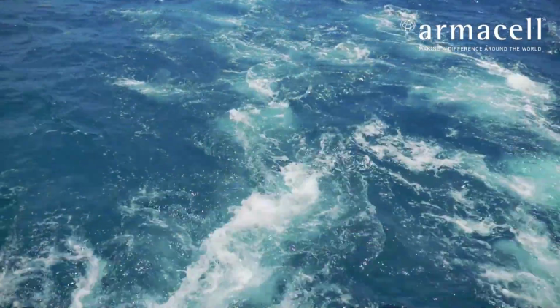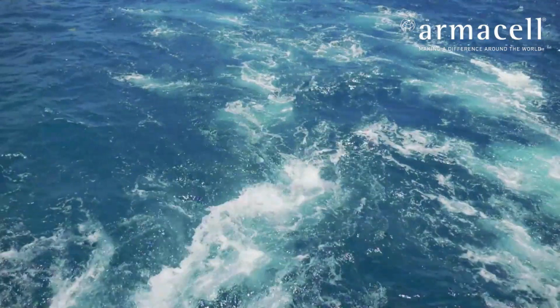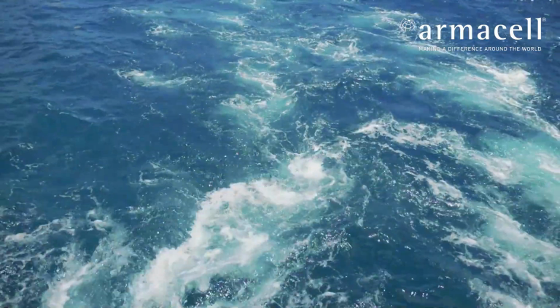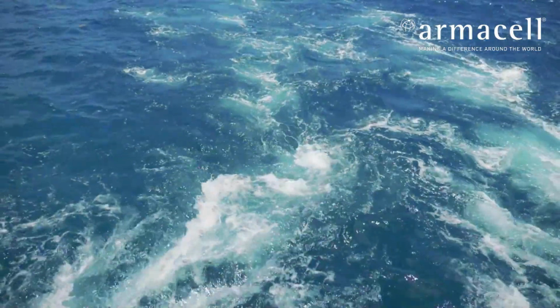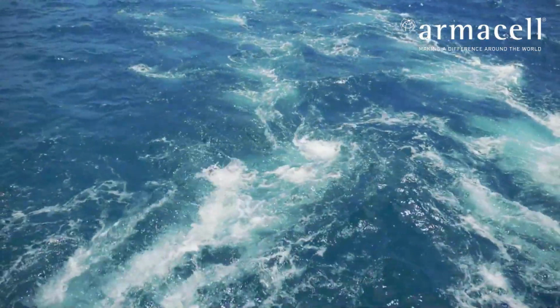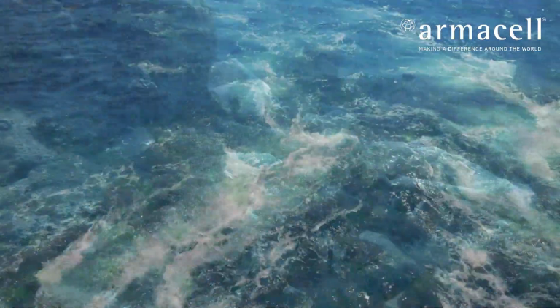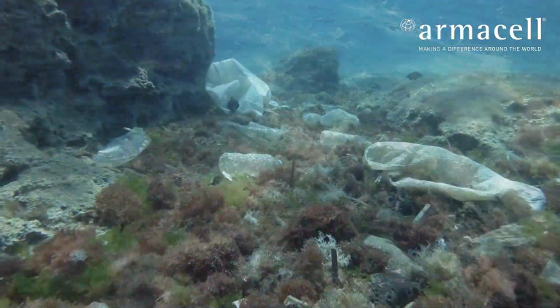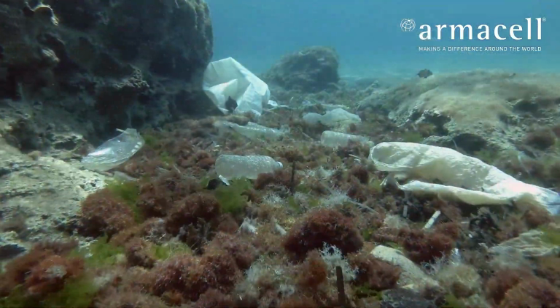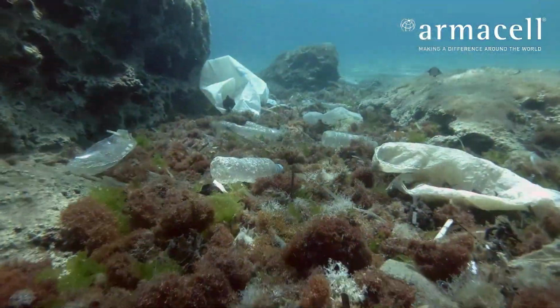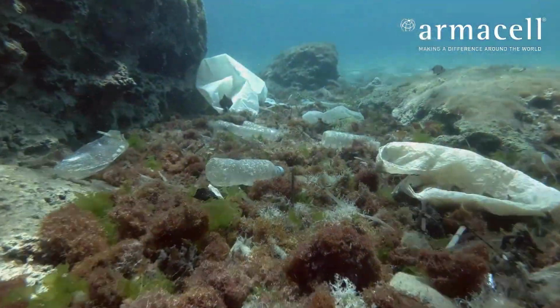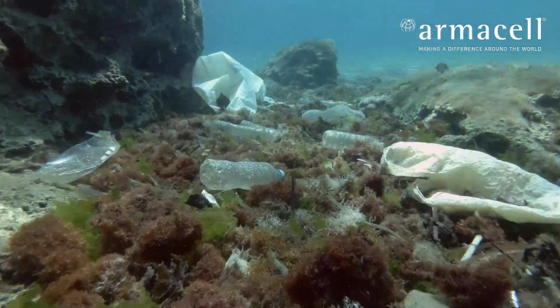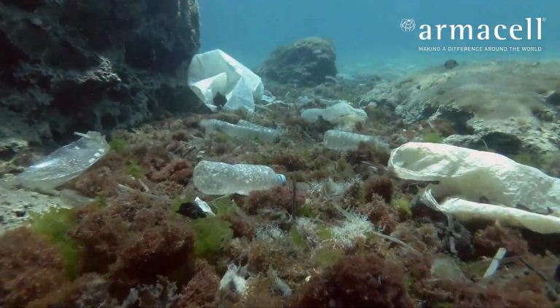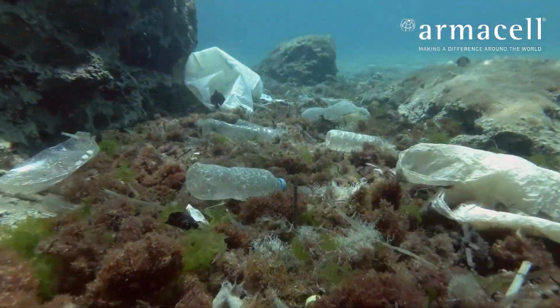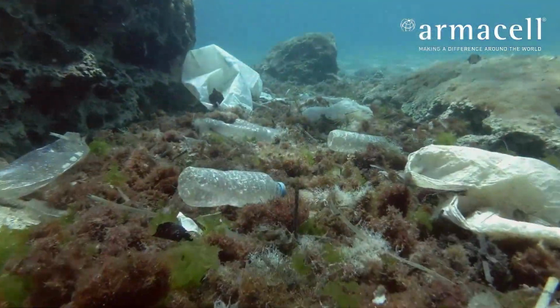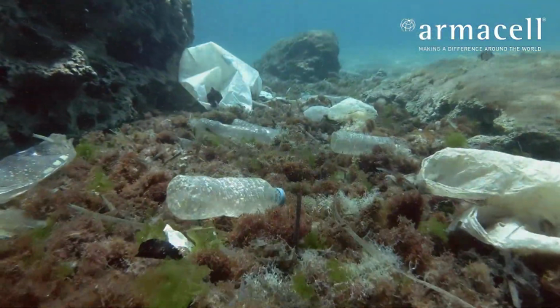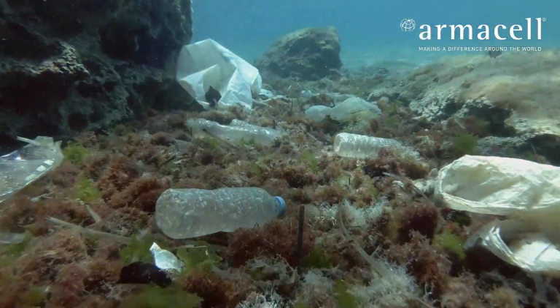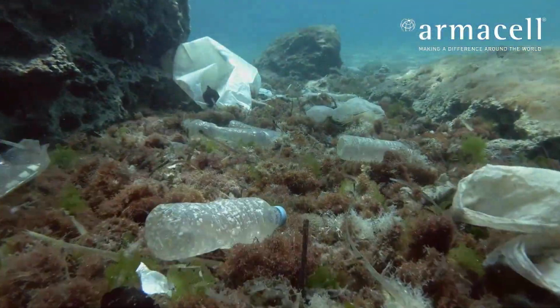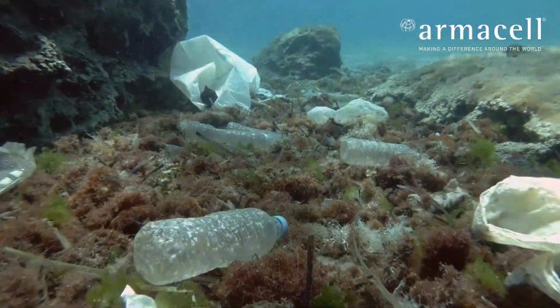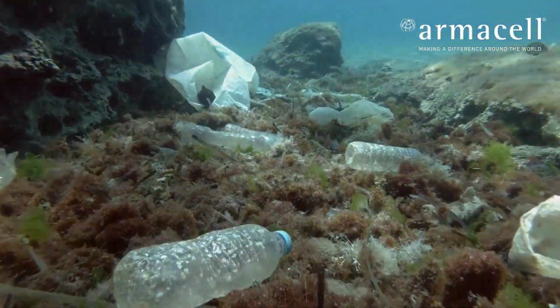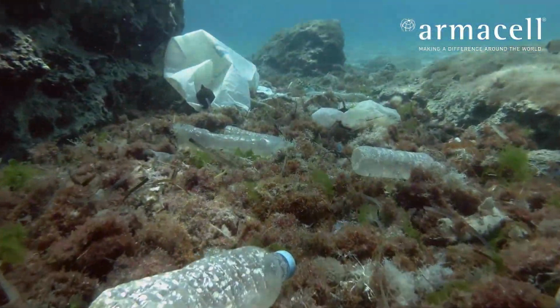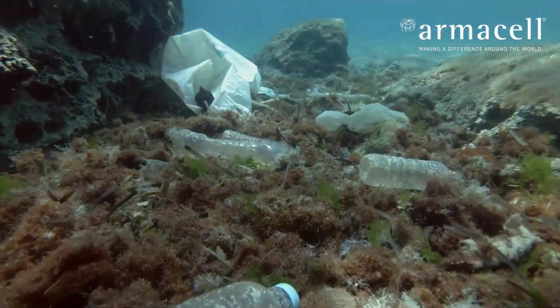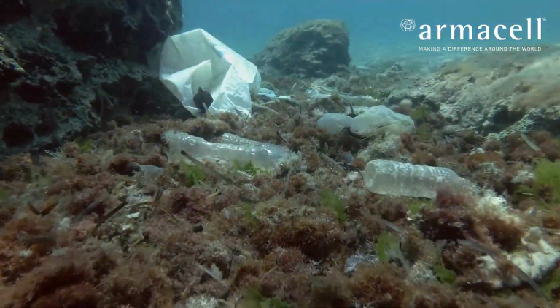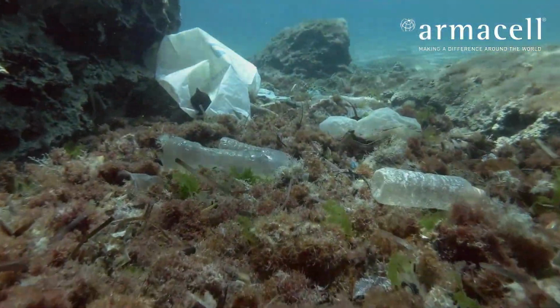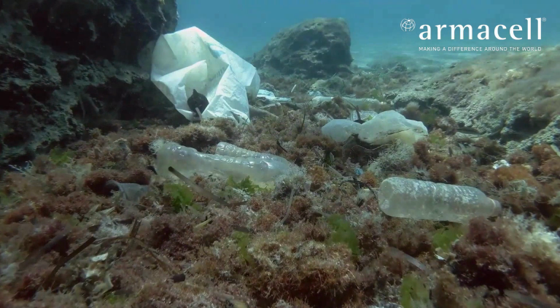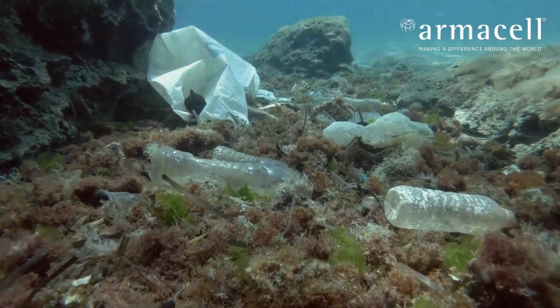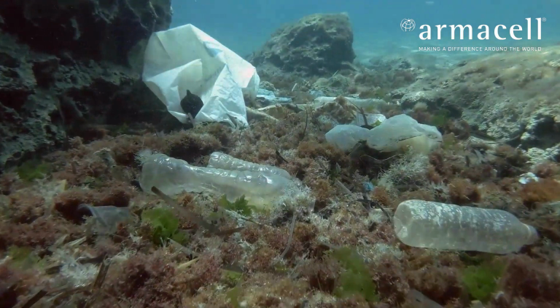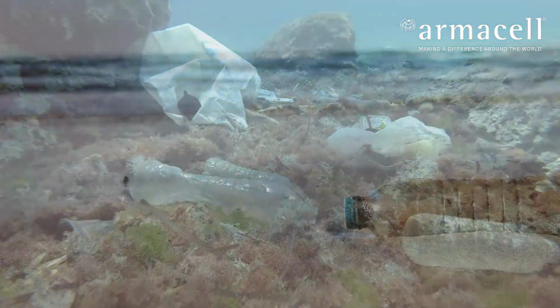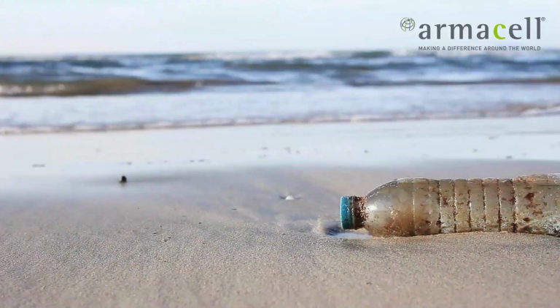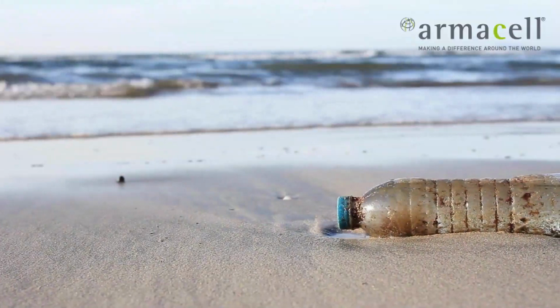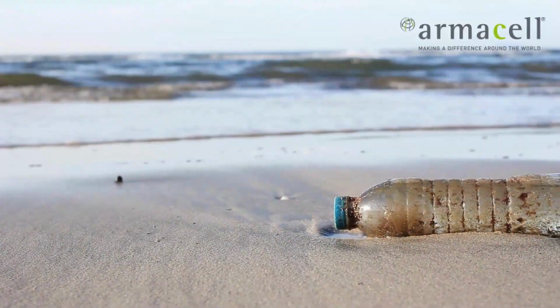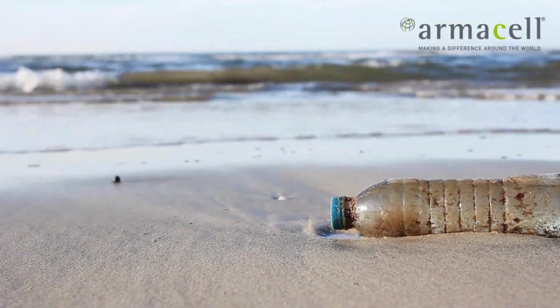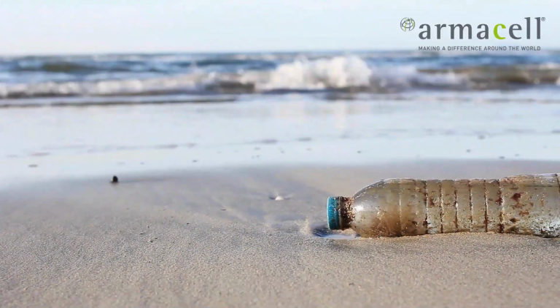Oceans are part of natural resources and are unfortunately polluted with plastics, especially PET bottles.